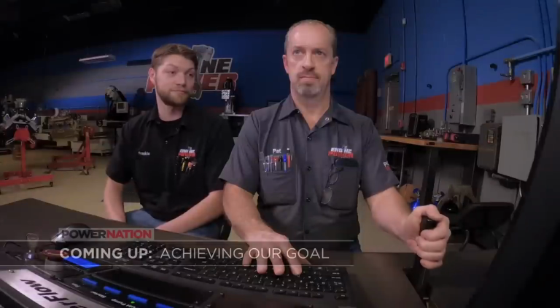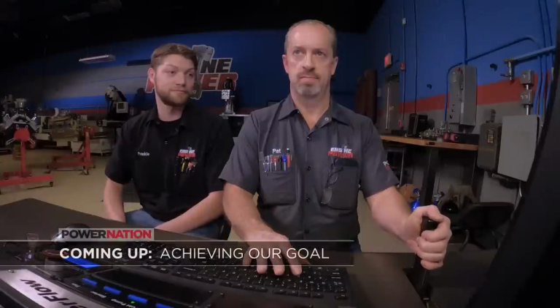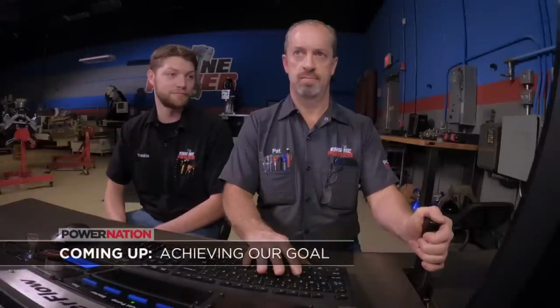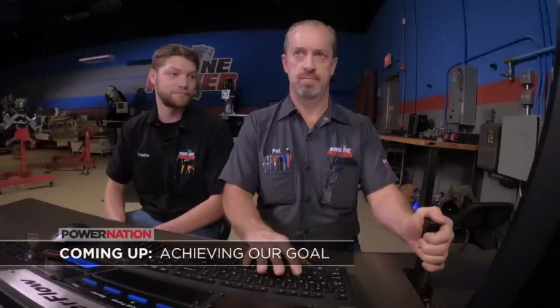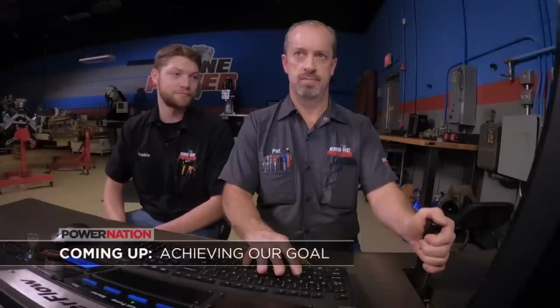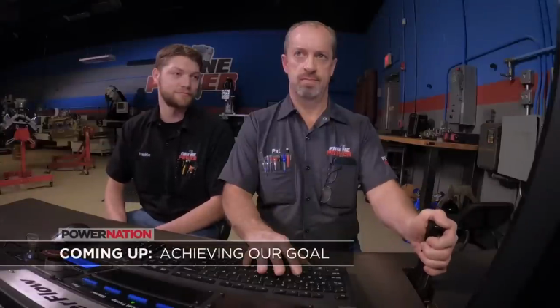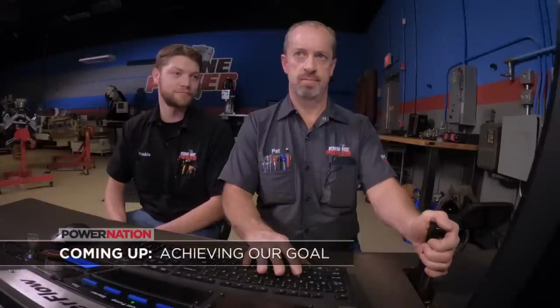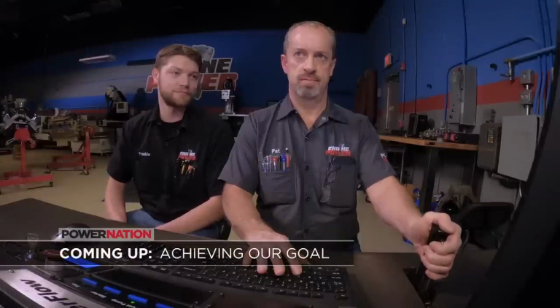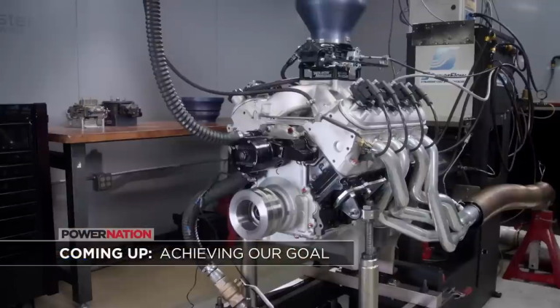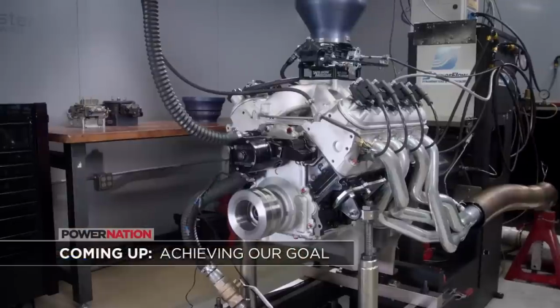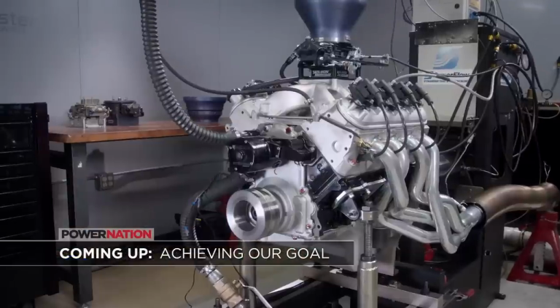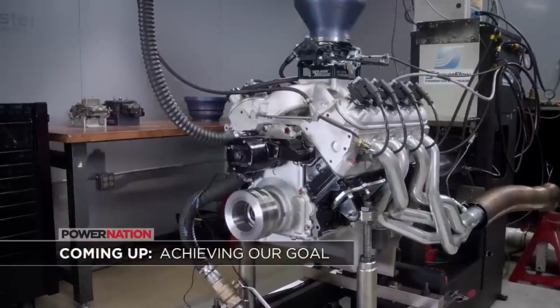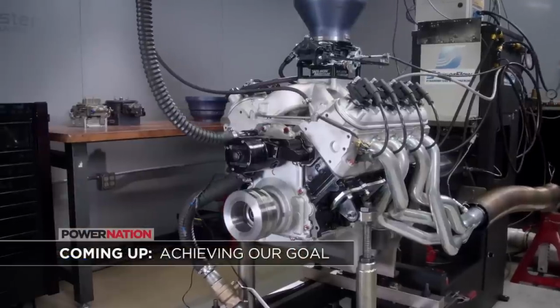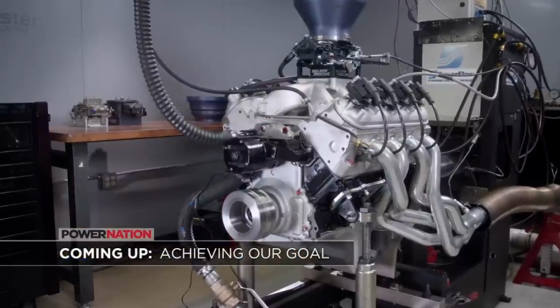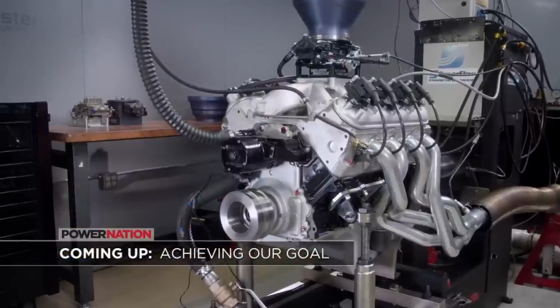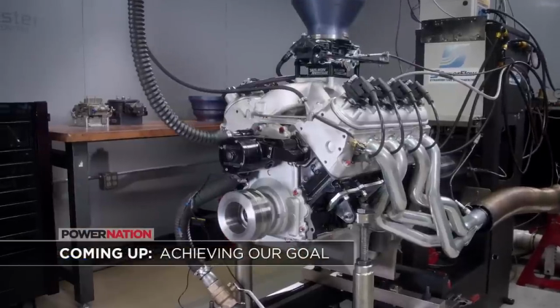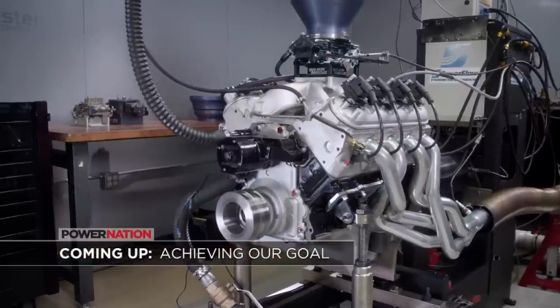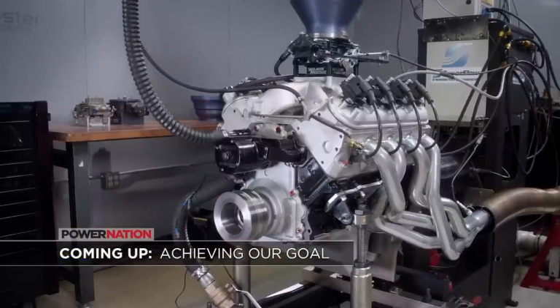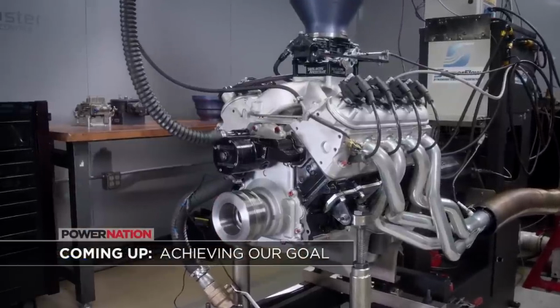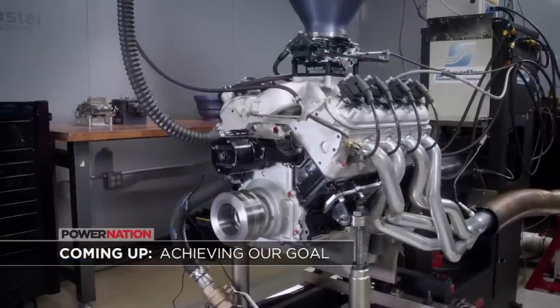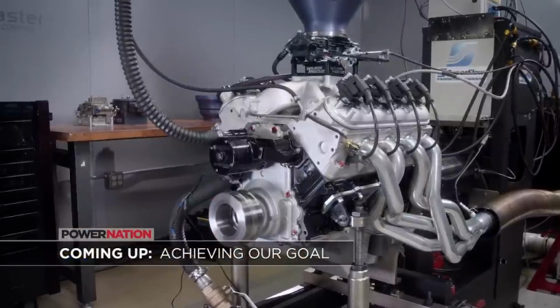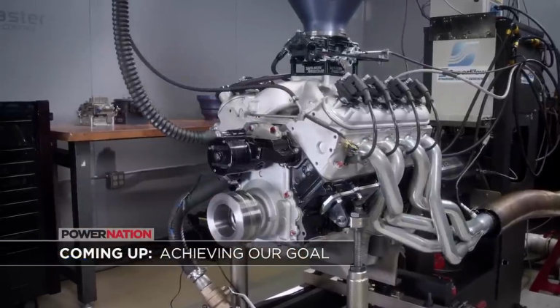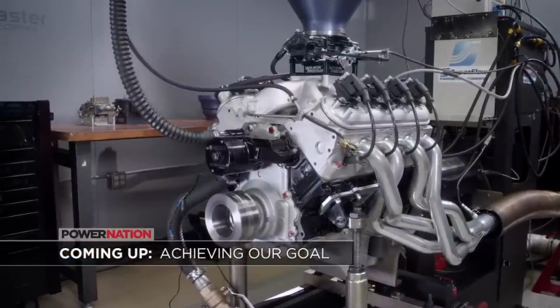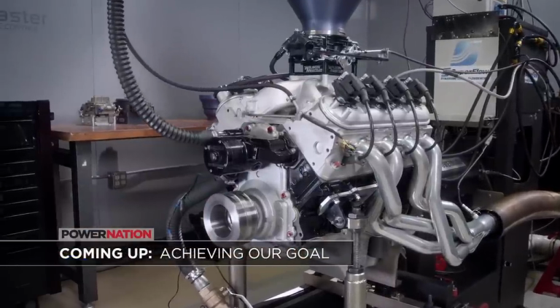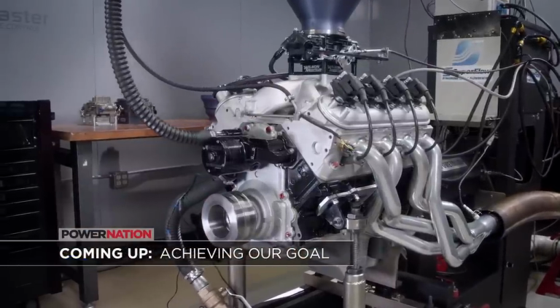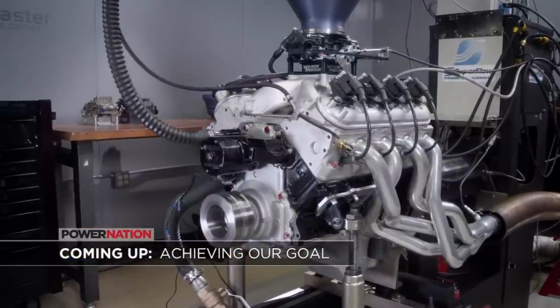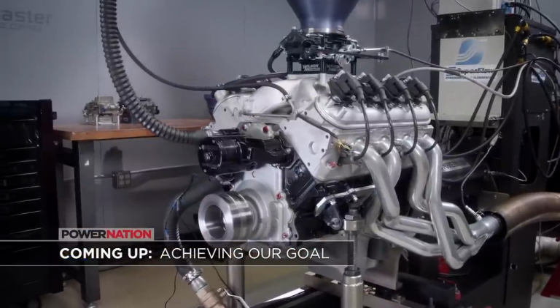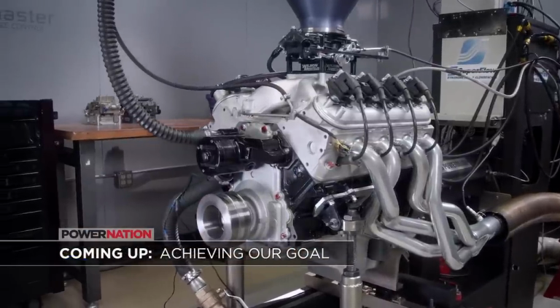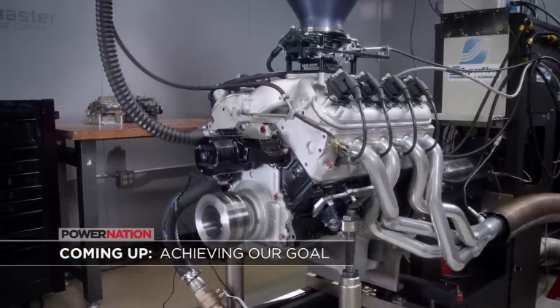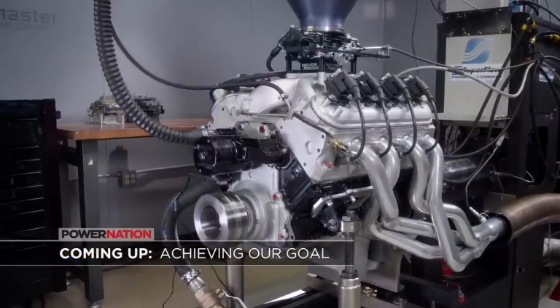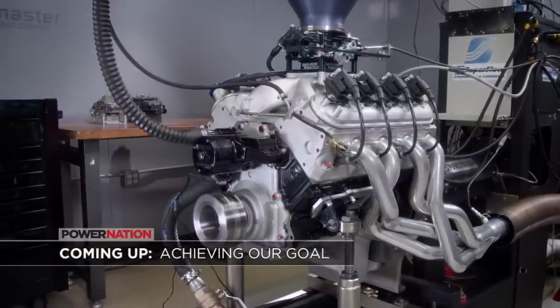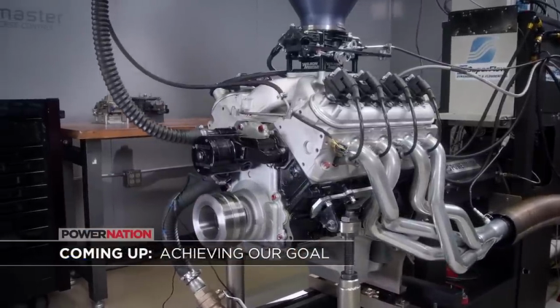We set out to build a 500 horsepower engine — find out how close we got.